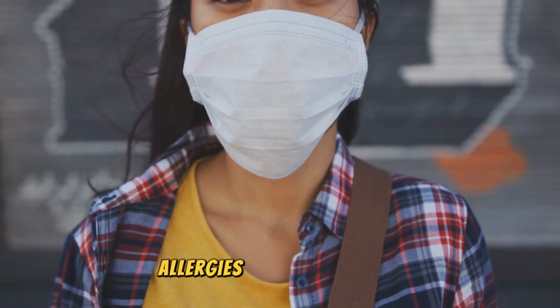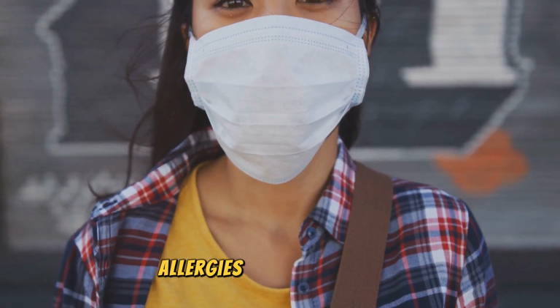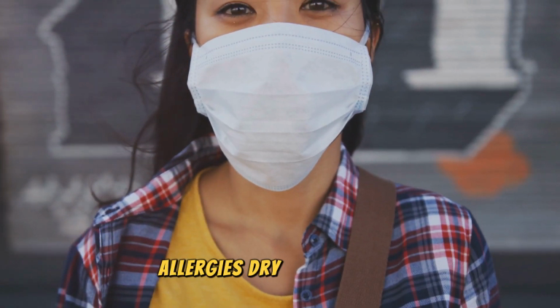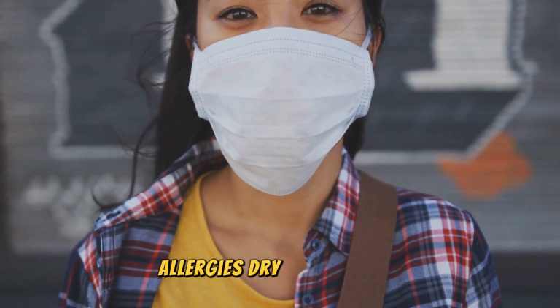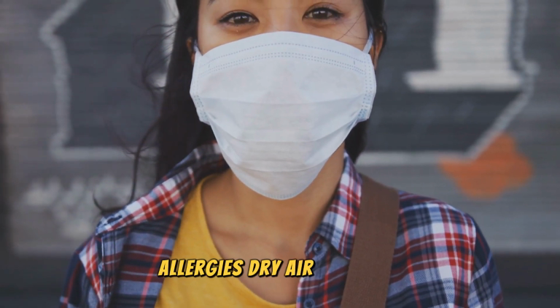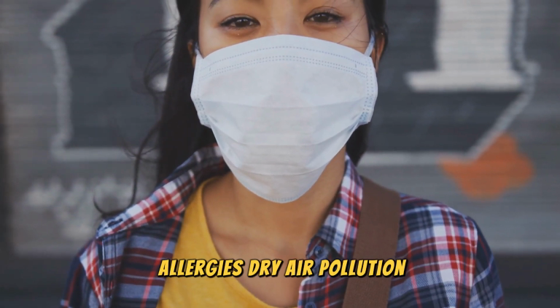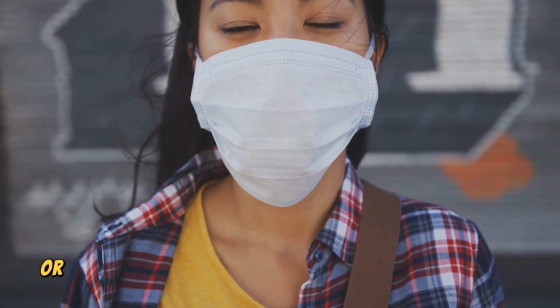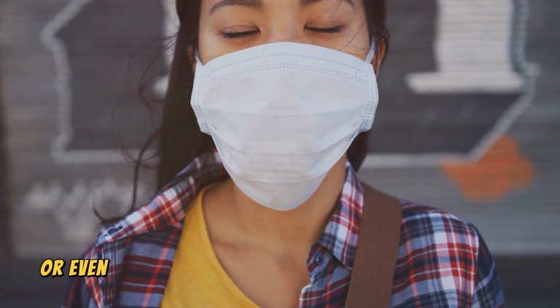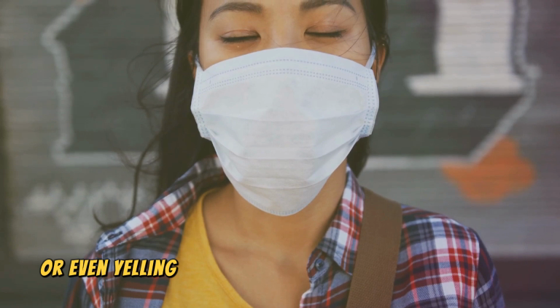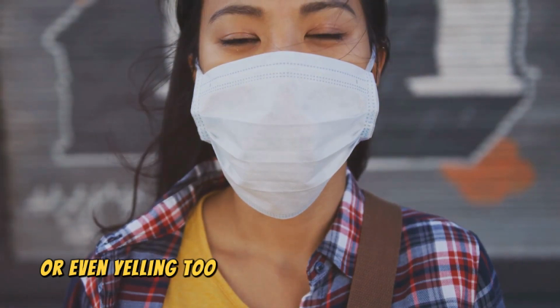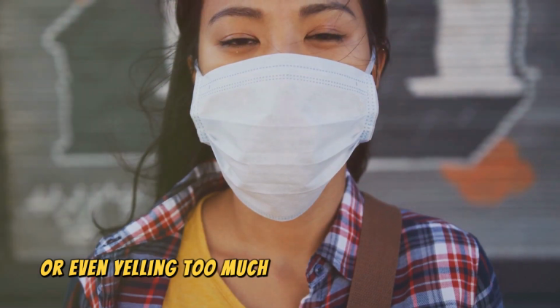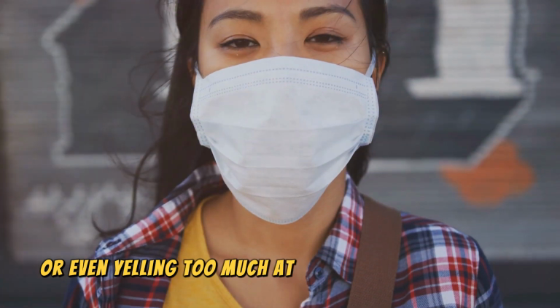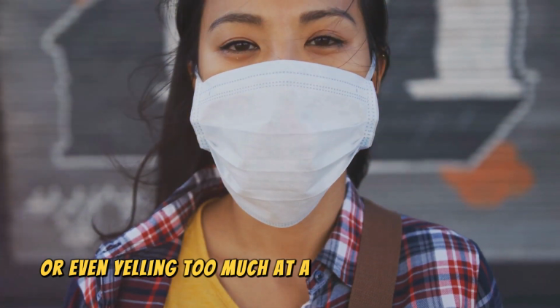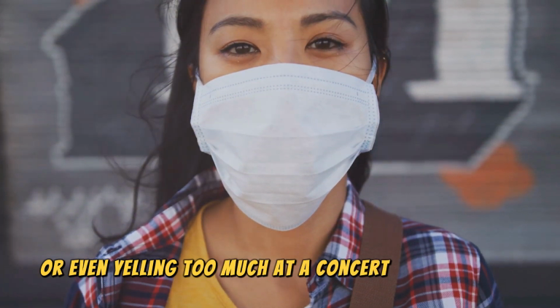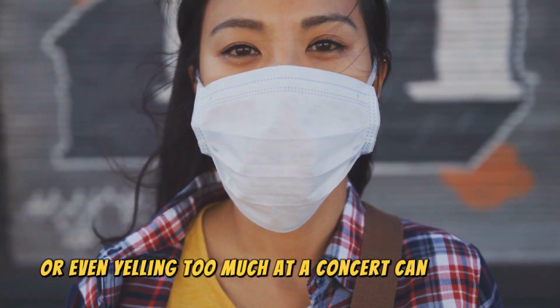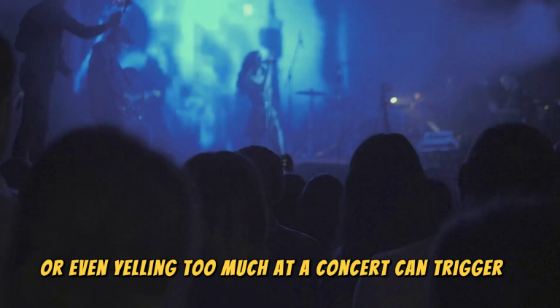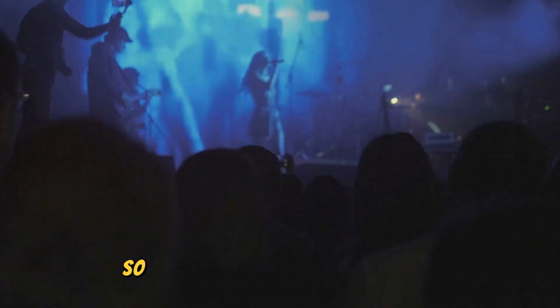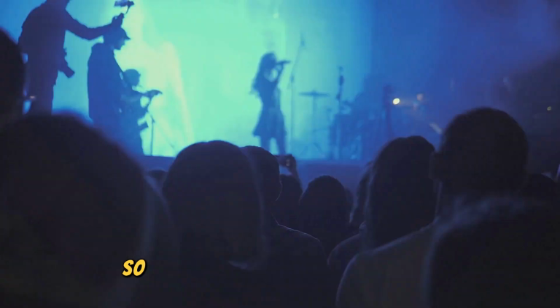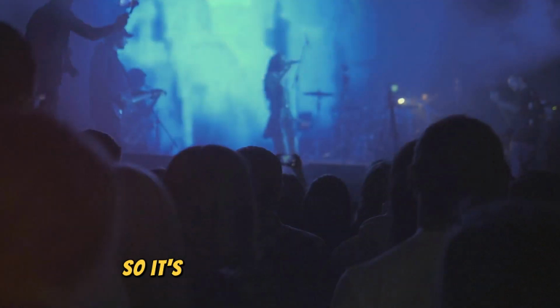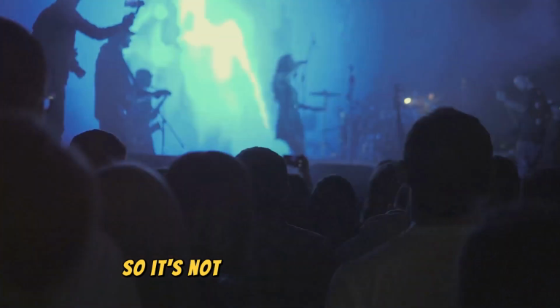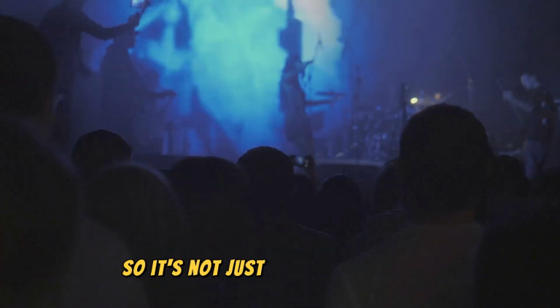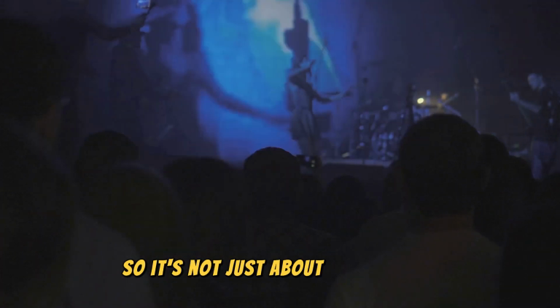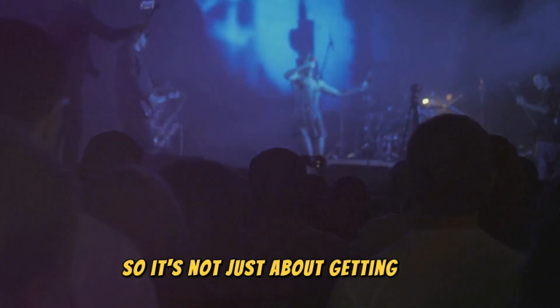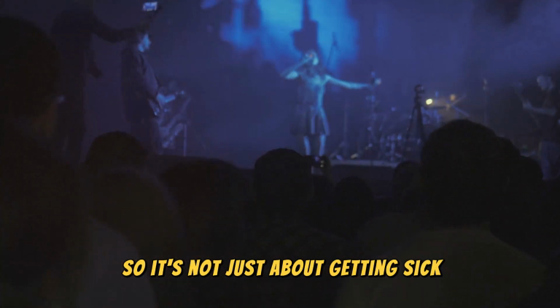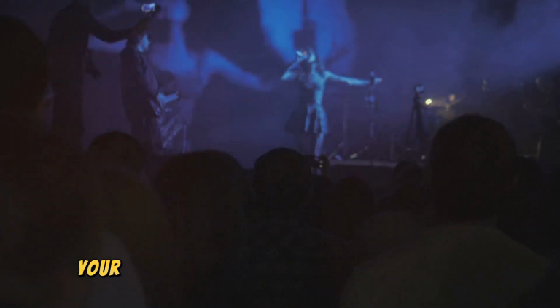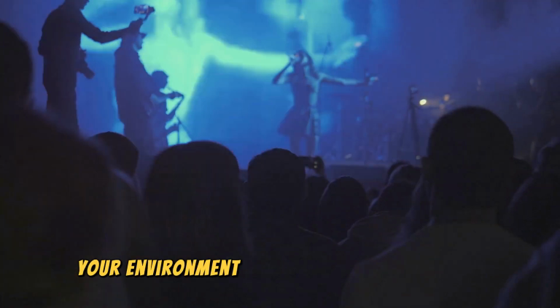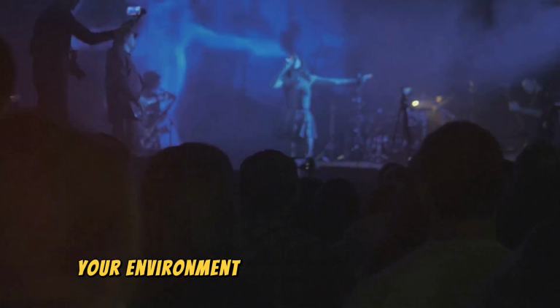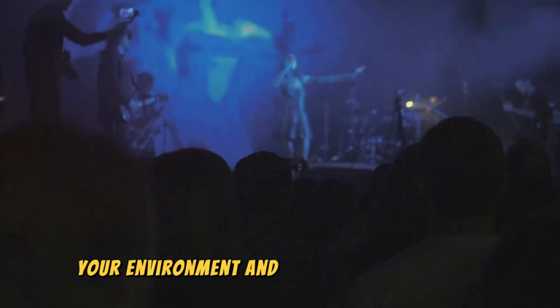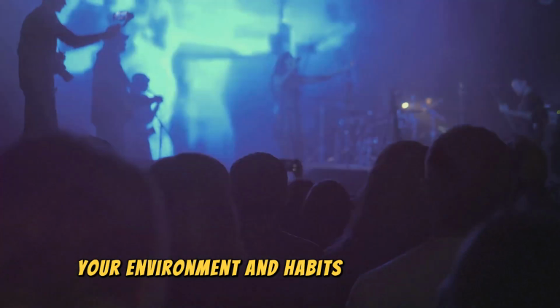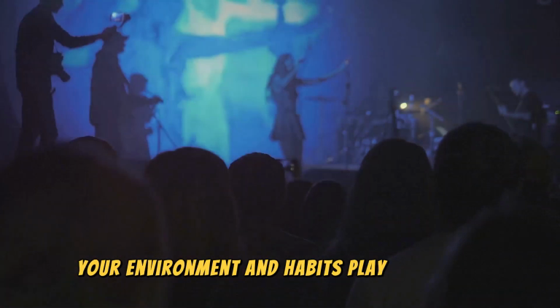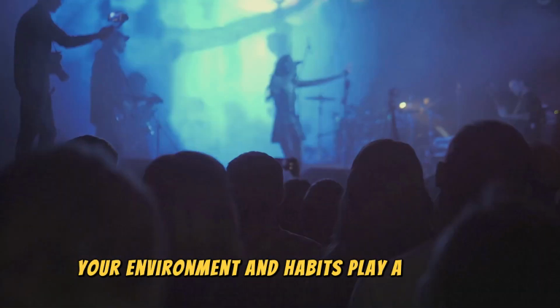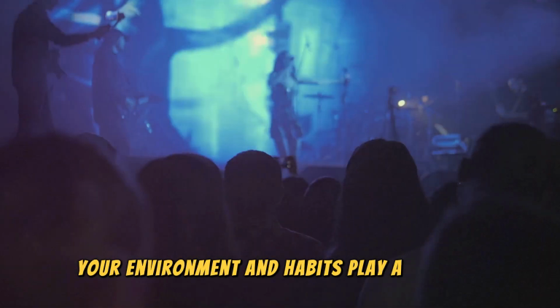Allergies, dry air, pollution, or even yelling too much at a concert can trigger it. So it's not just about getting sick — your environment and habits play a role too.